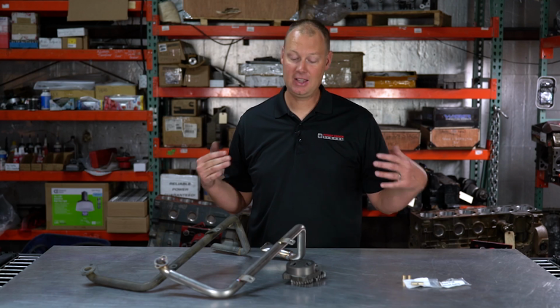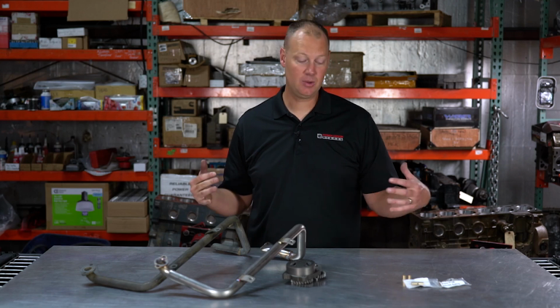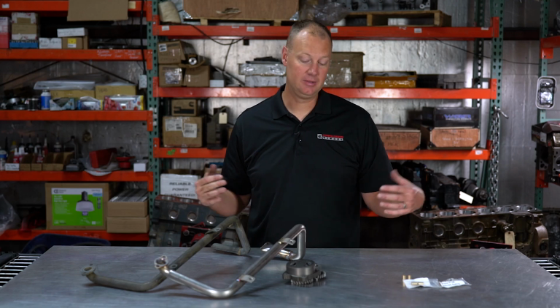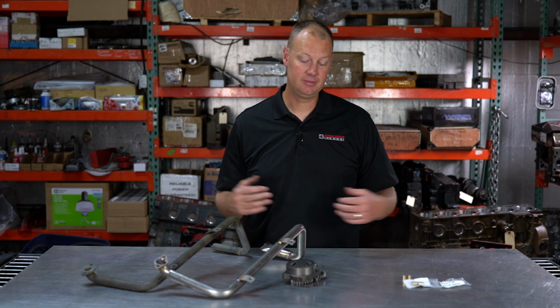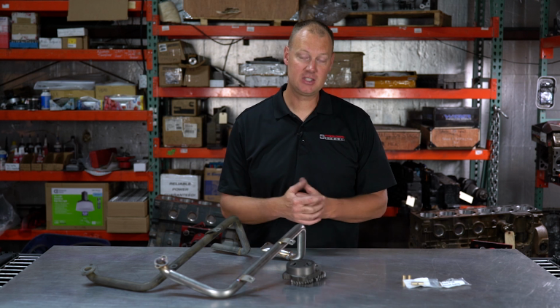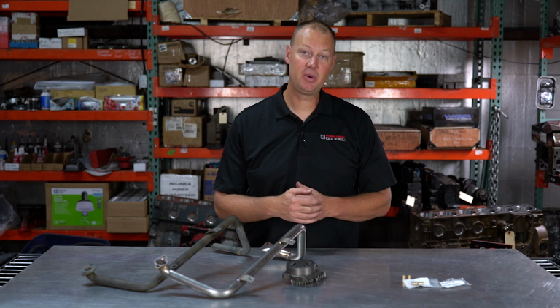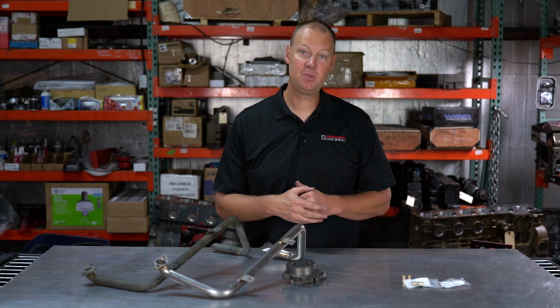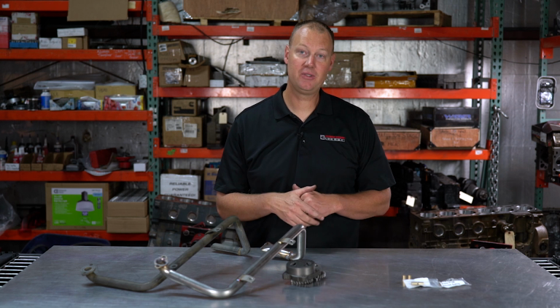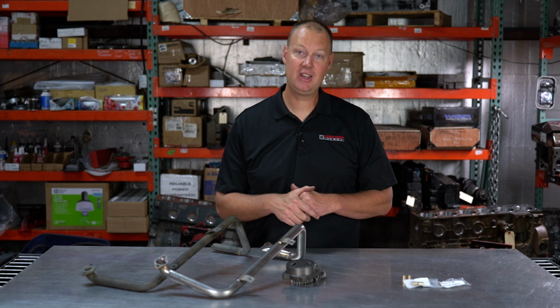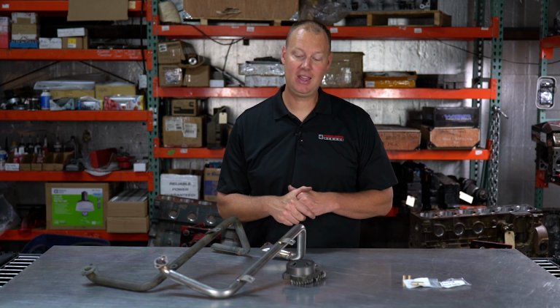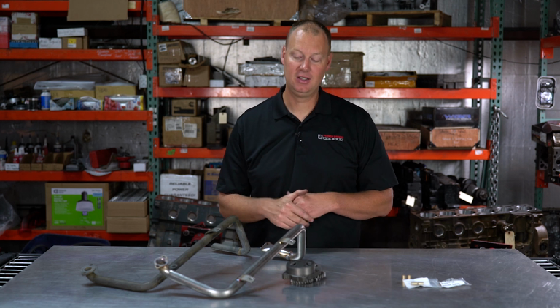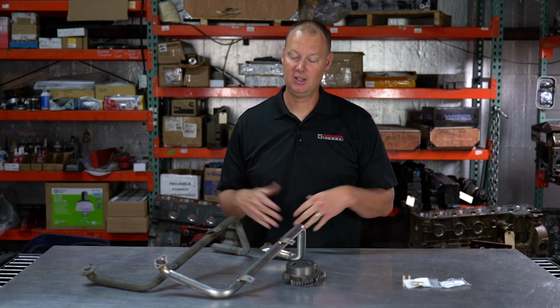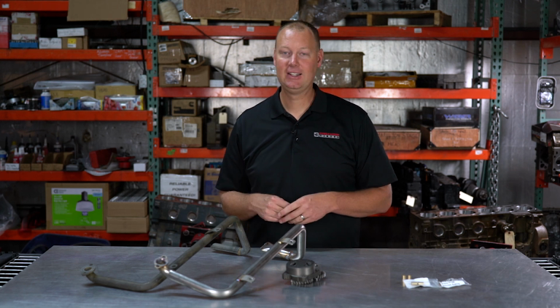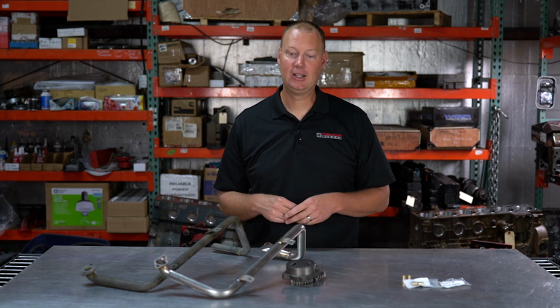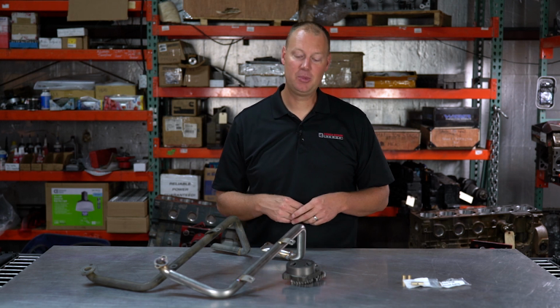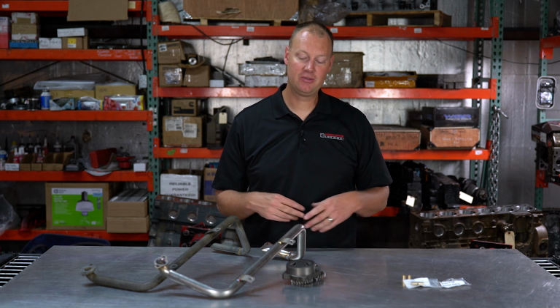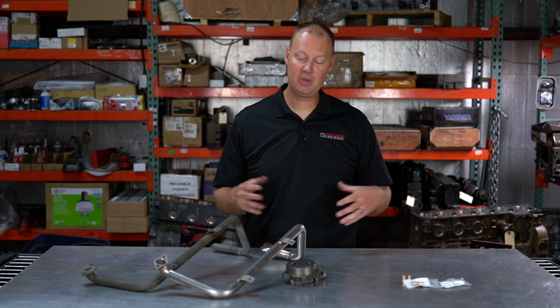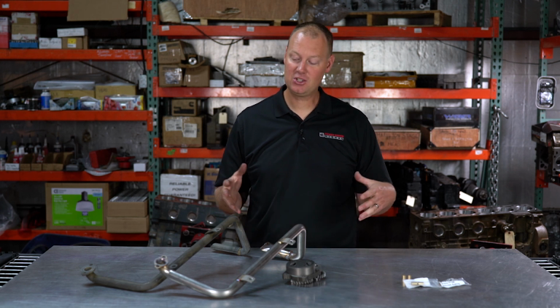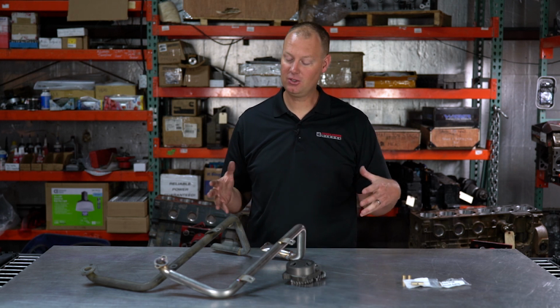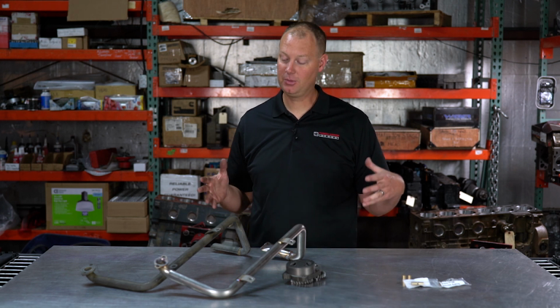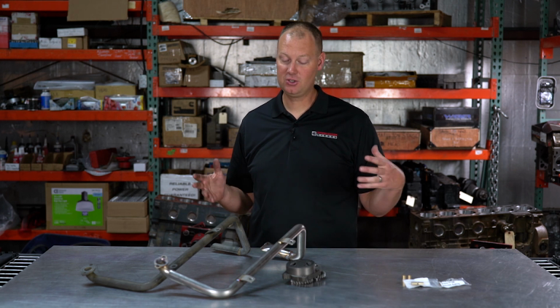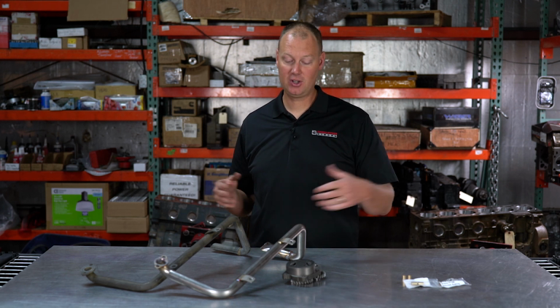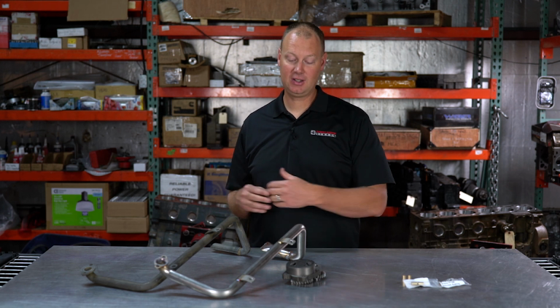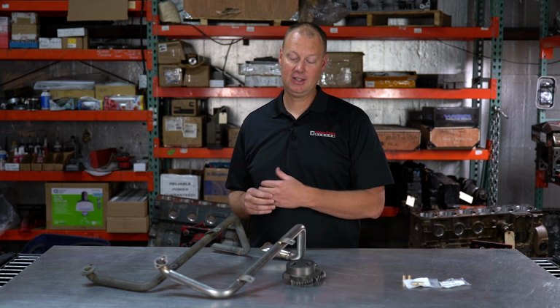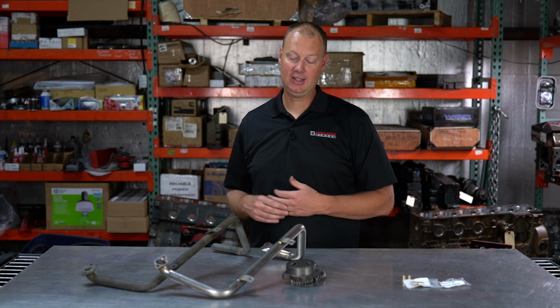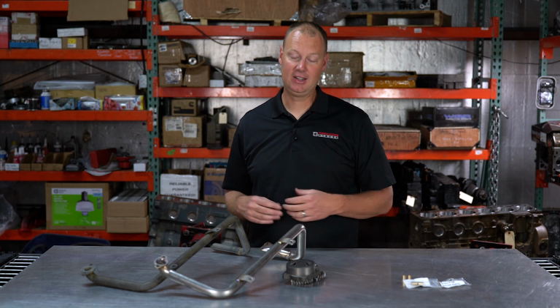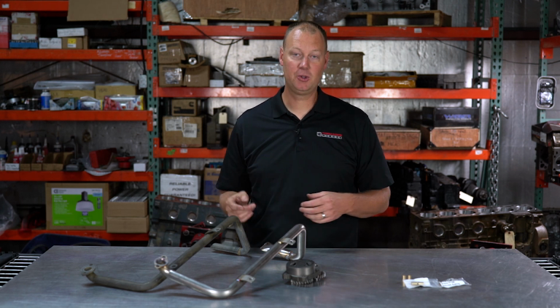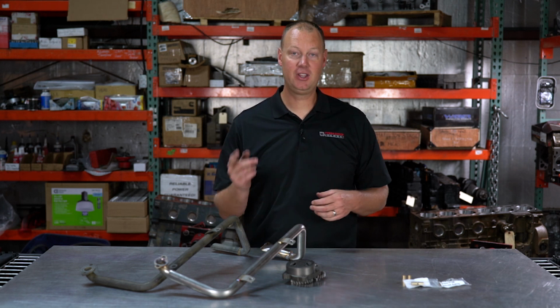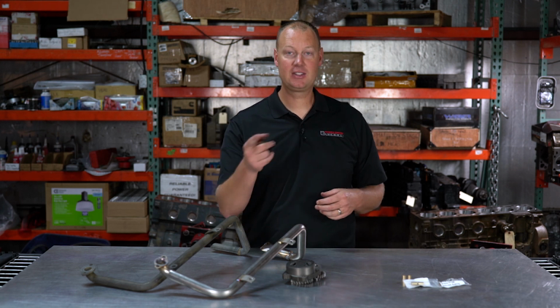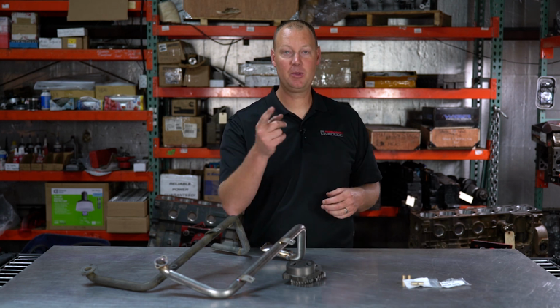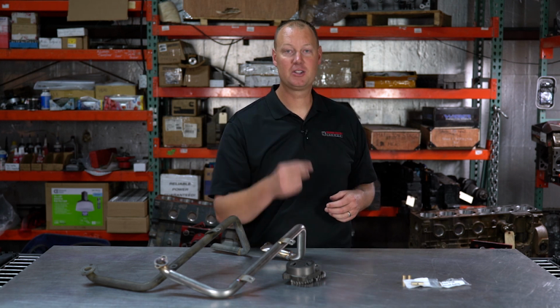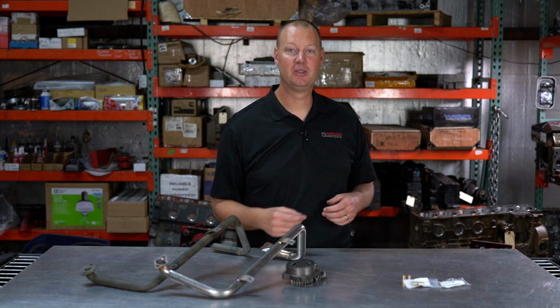Anyway, that's the Parts Bin for today. I hope it was informational, I hope you enjoyed it, and we'll see you next time on the Parts Bin.